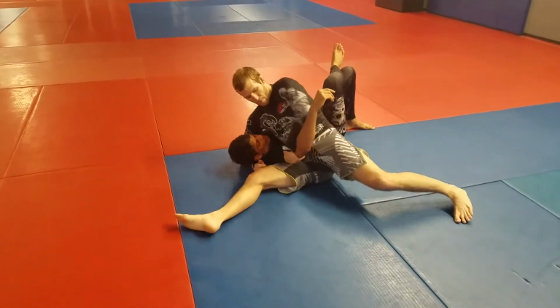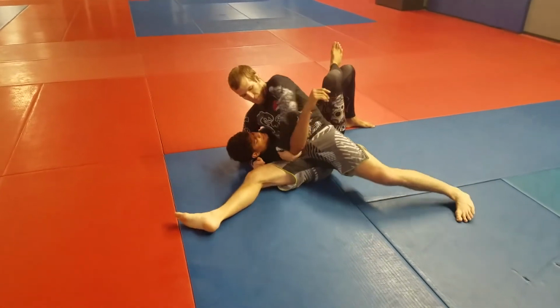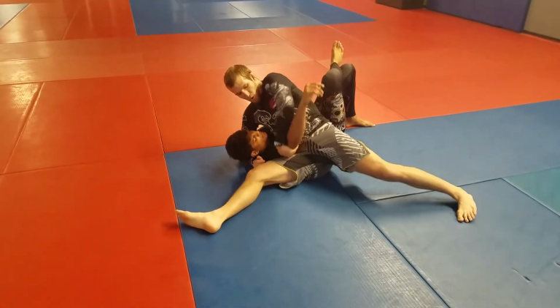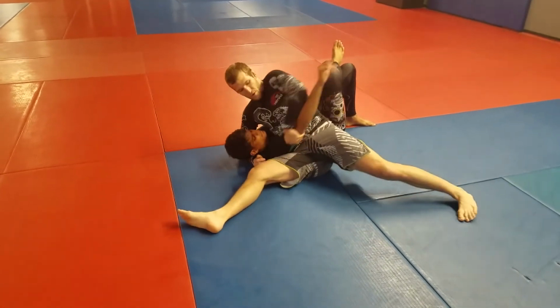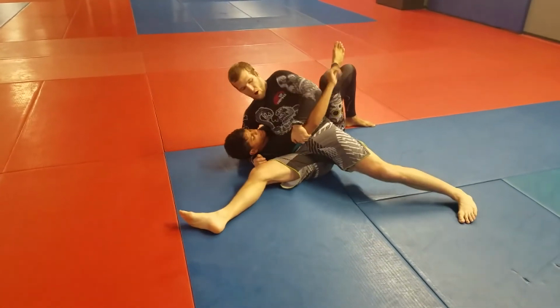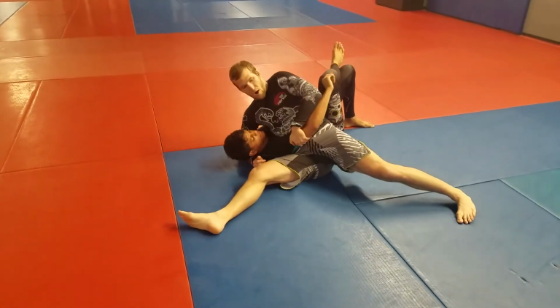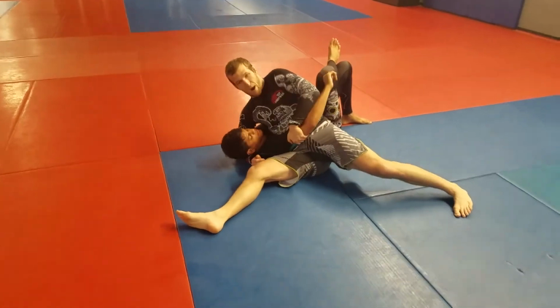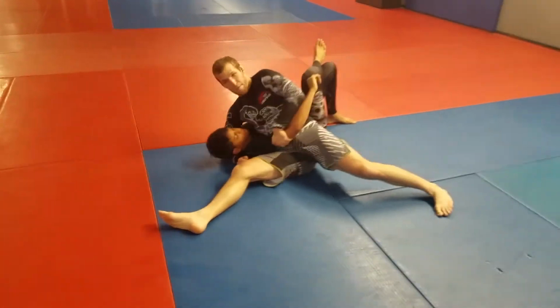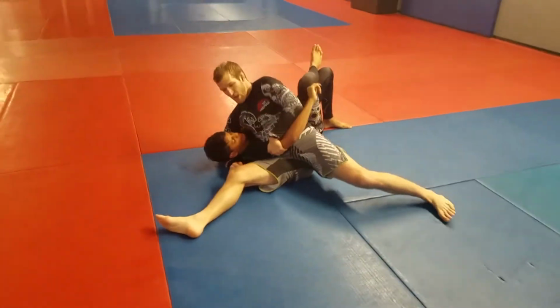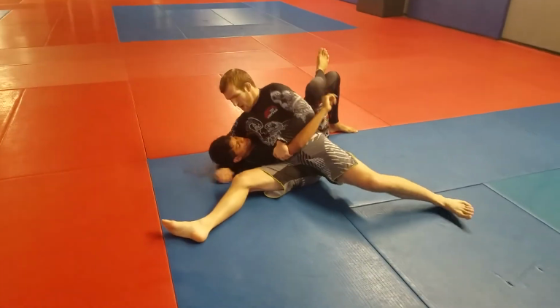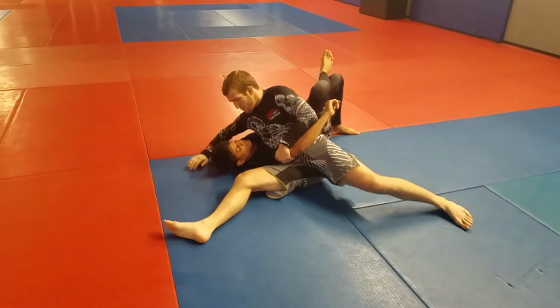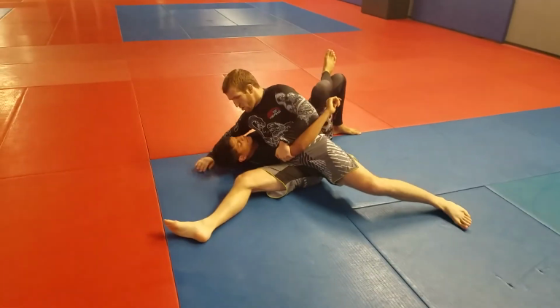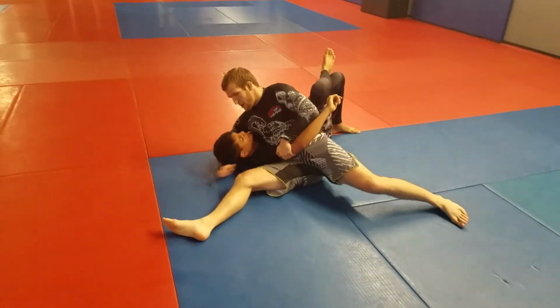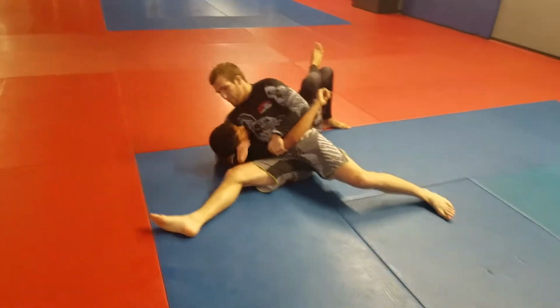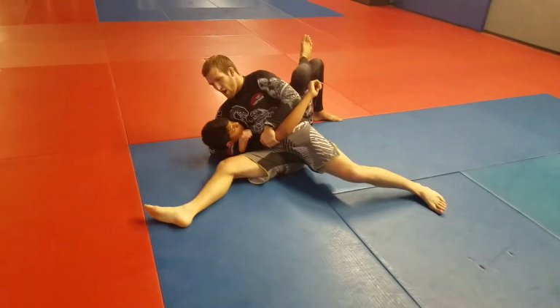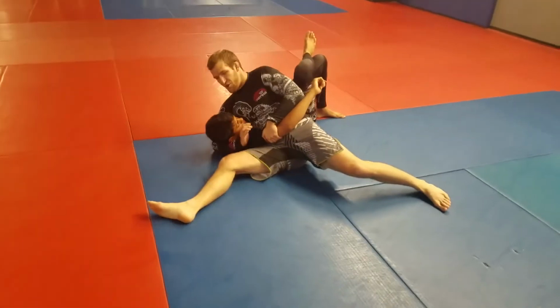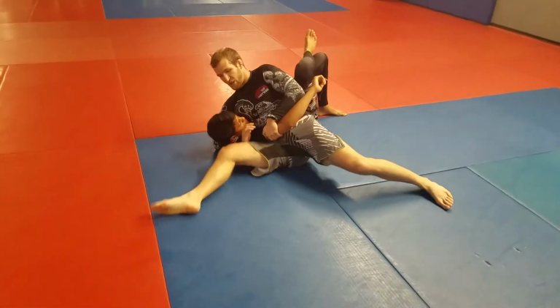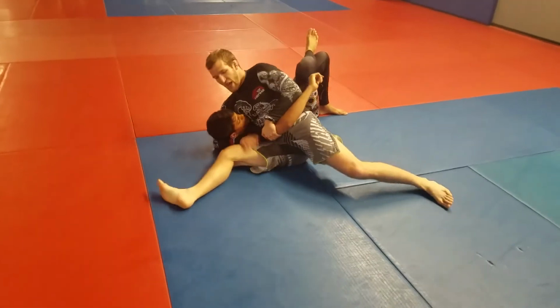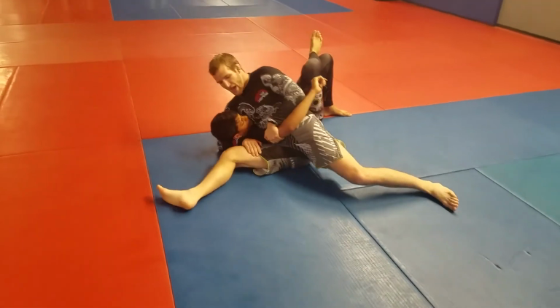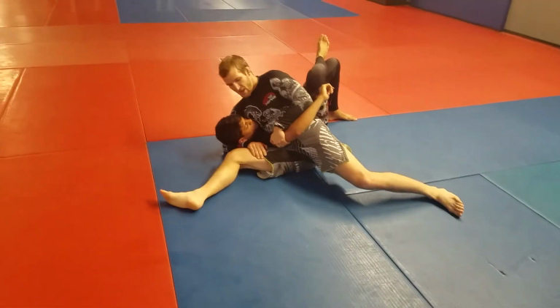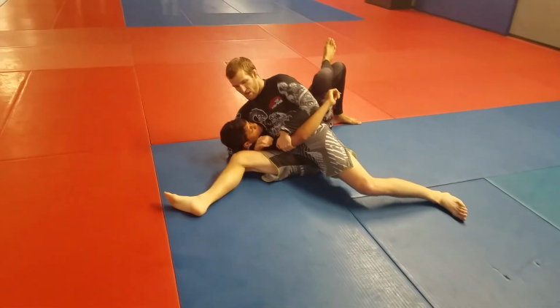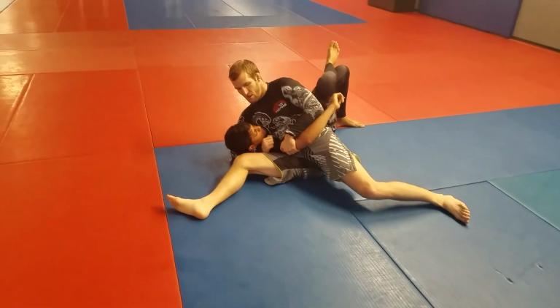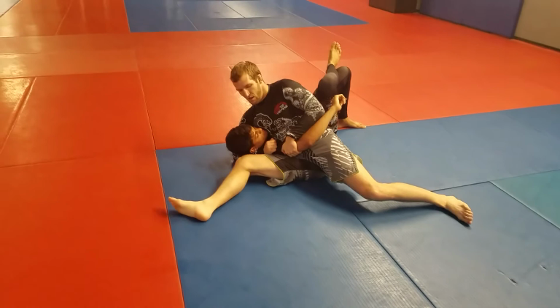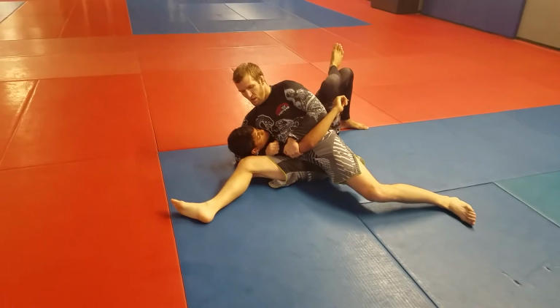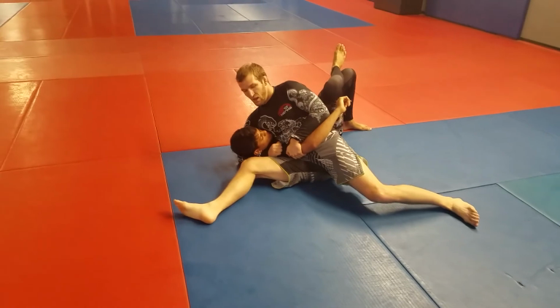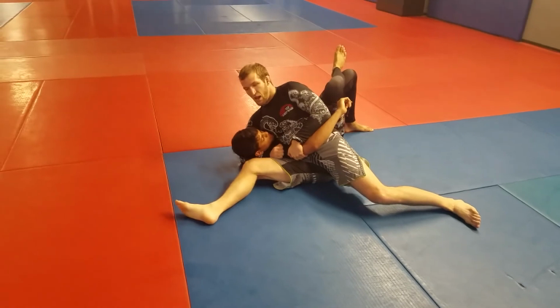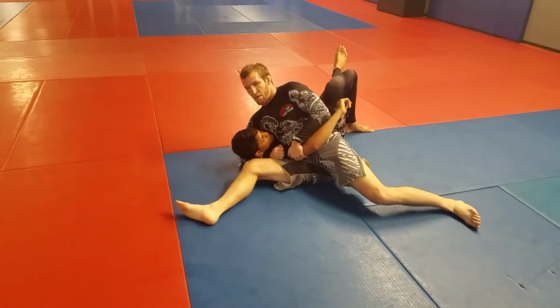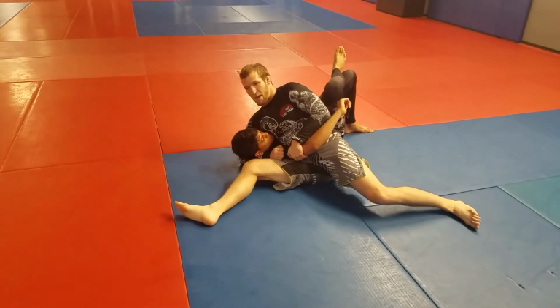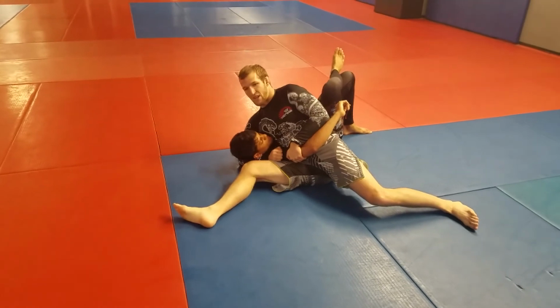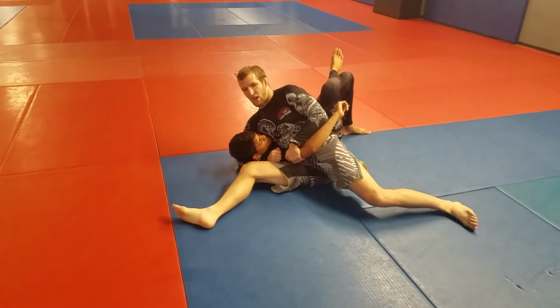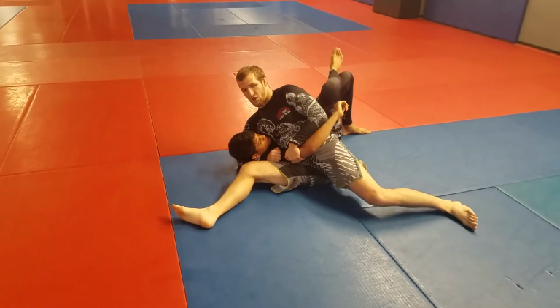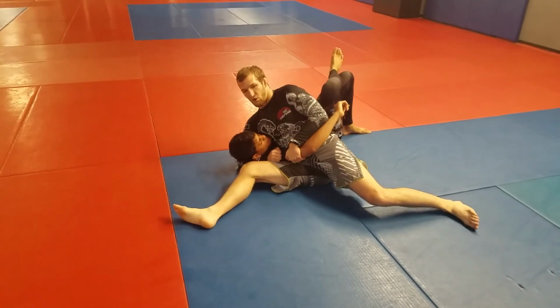Pulling the arm up, going up underneath the head, and maintaining control.